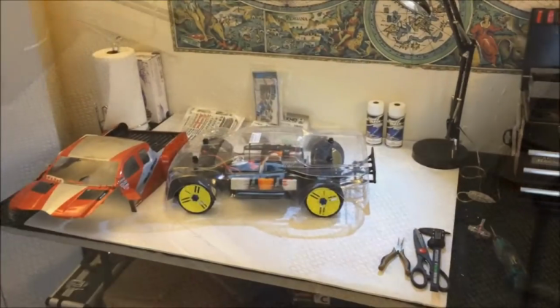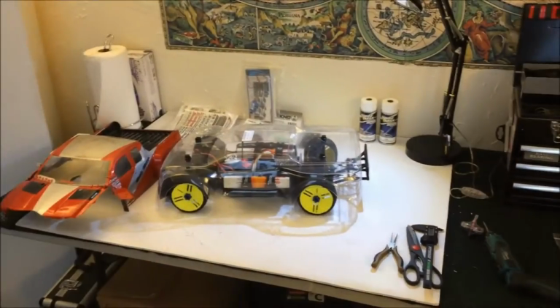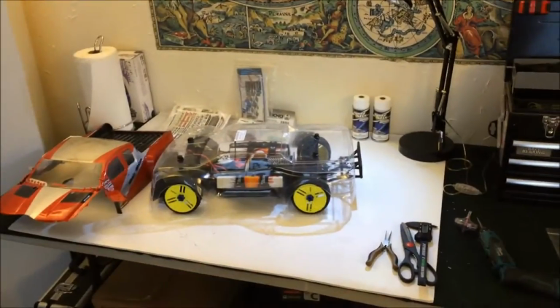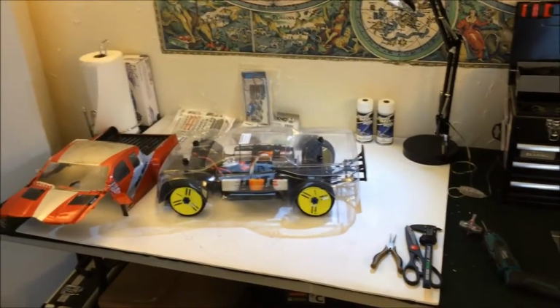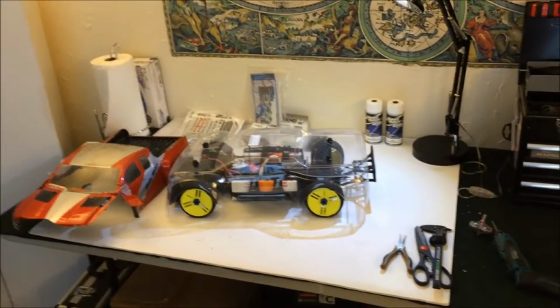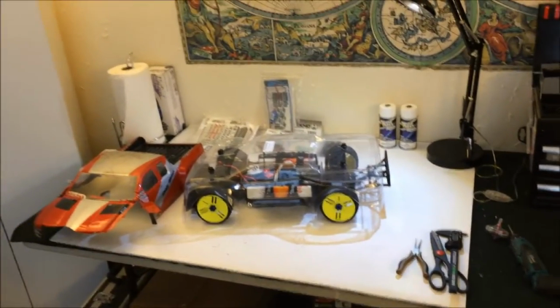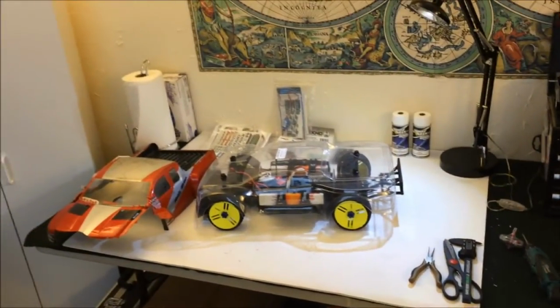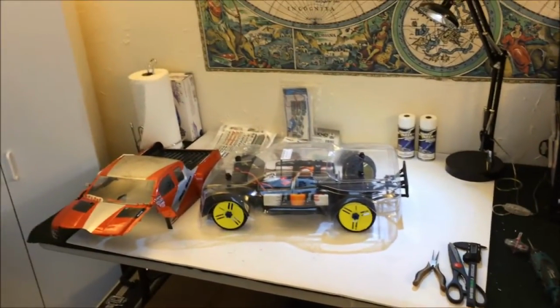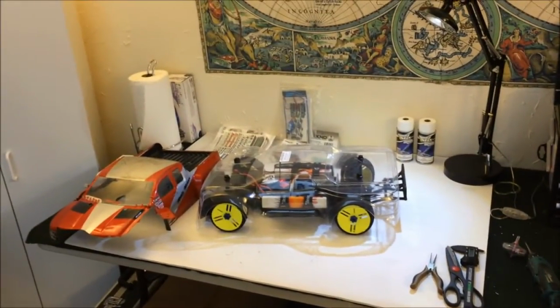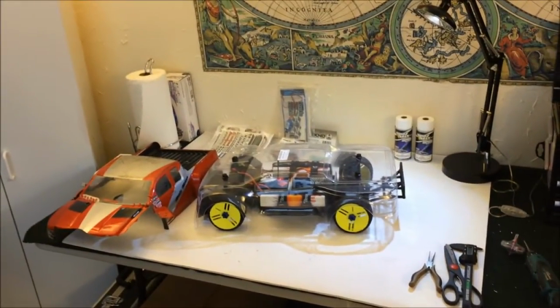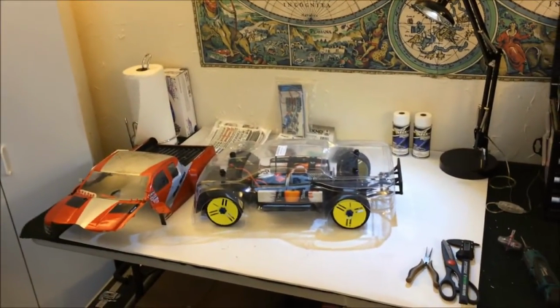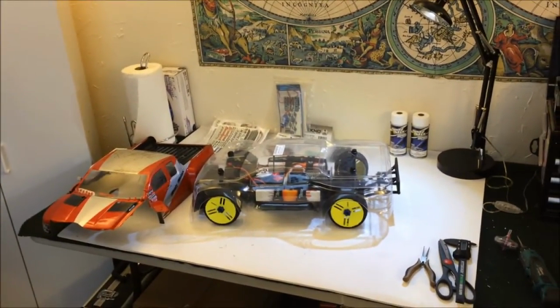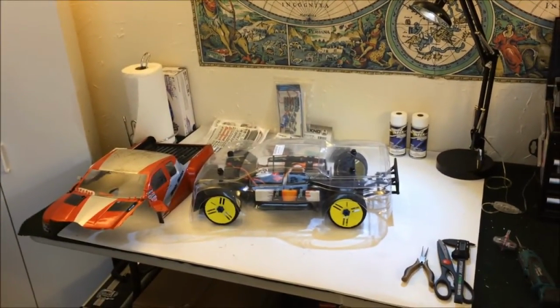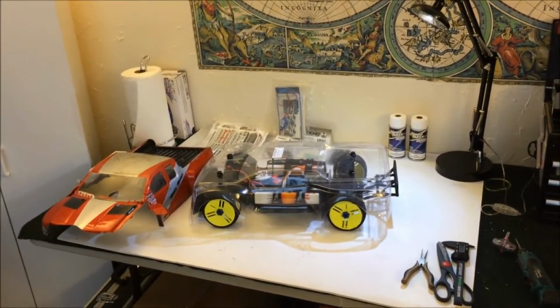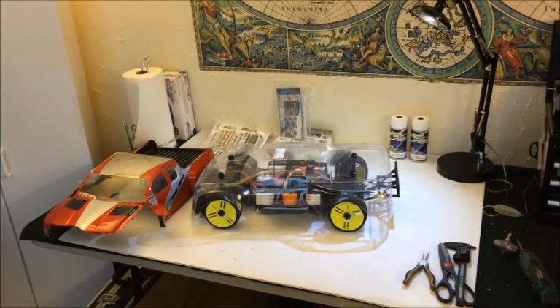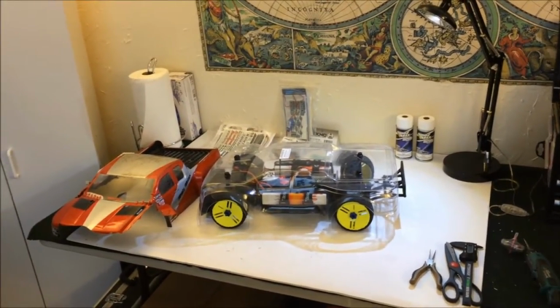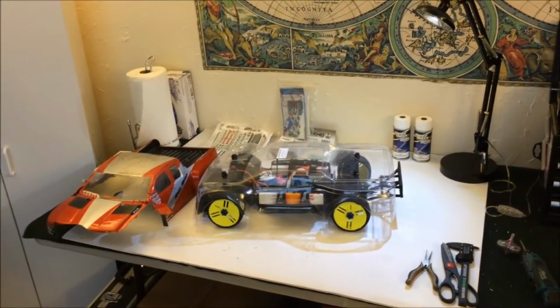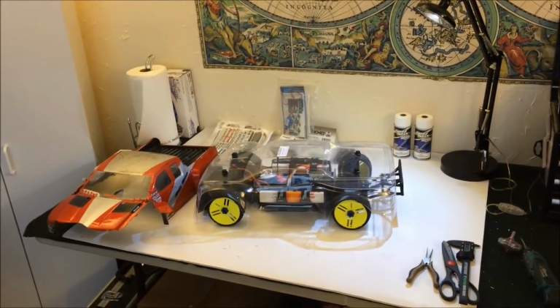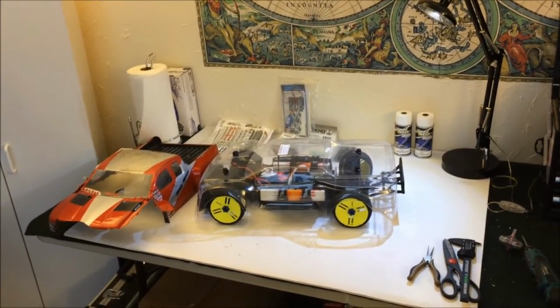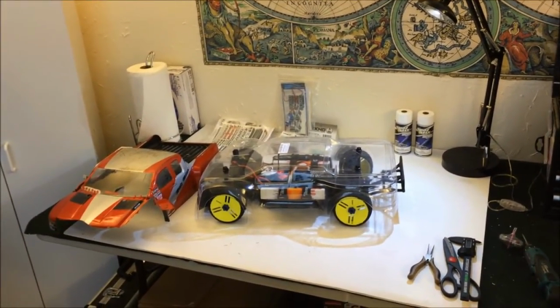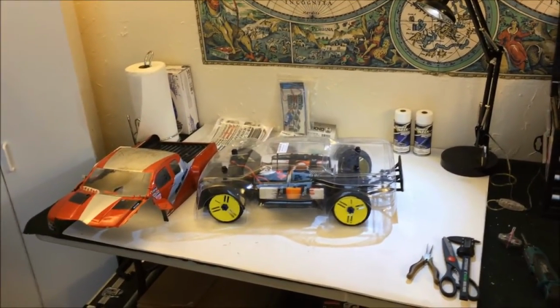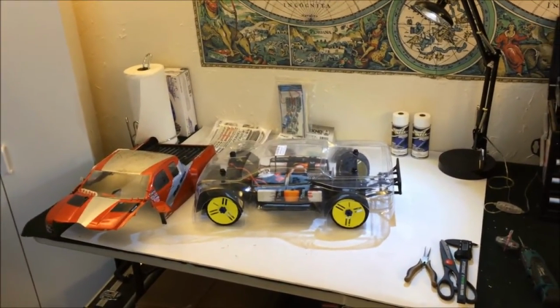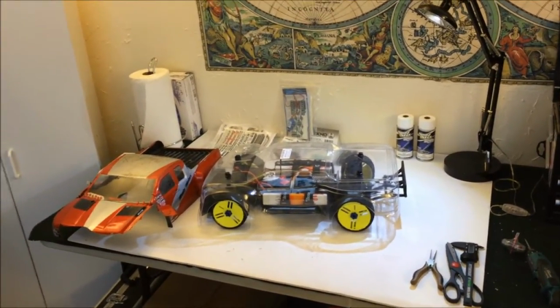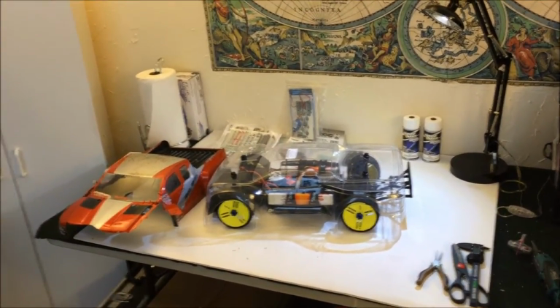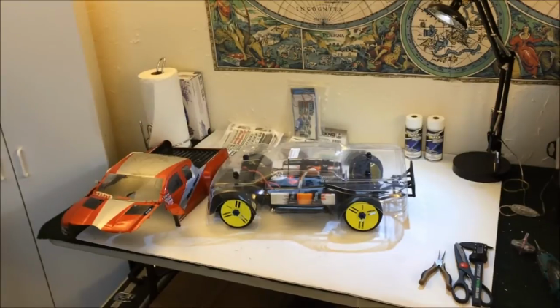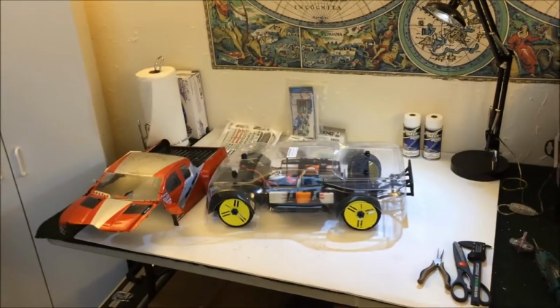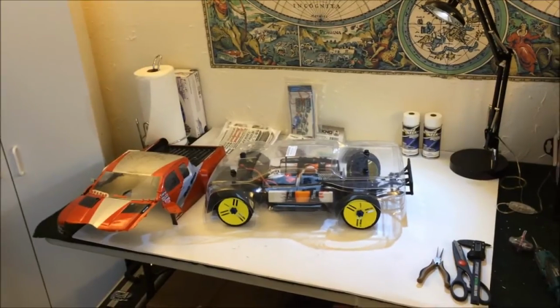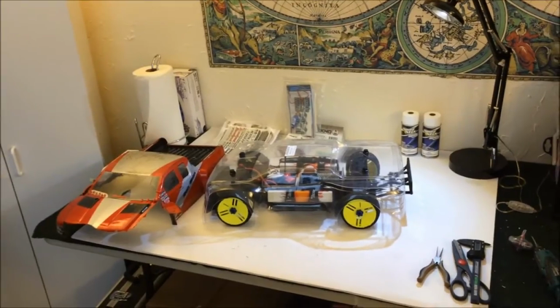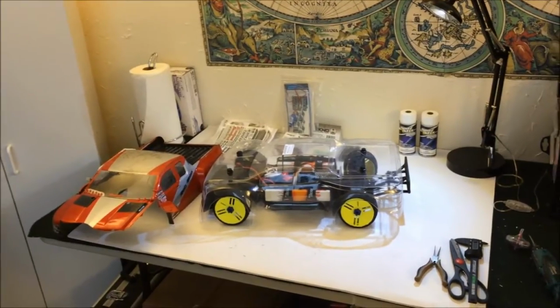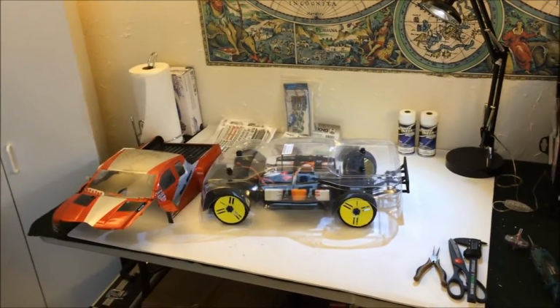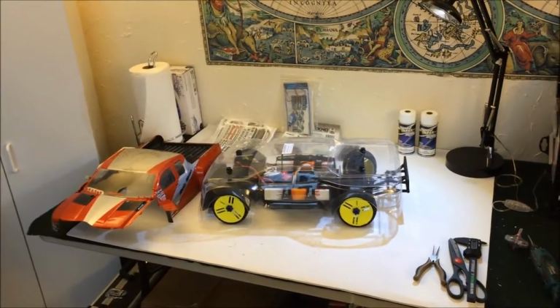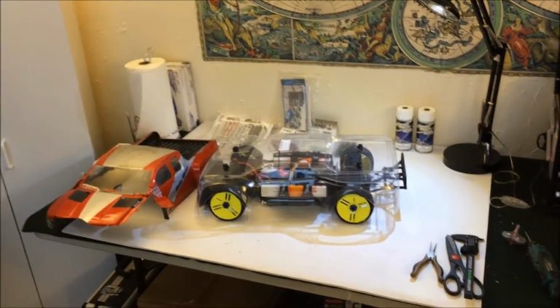Alright guys, first things first — I'm going to start with the Slash build because I know a lot of you are wondering how my progress is making on this build.